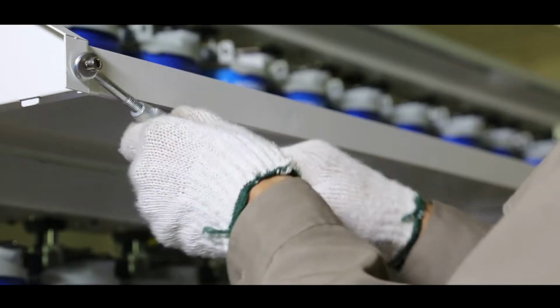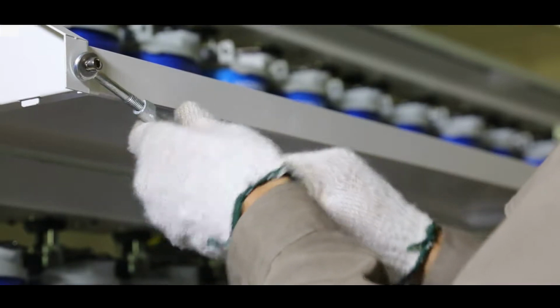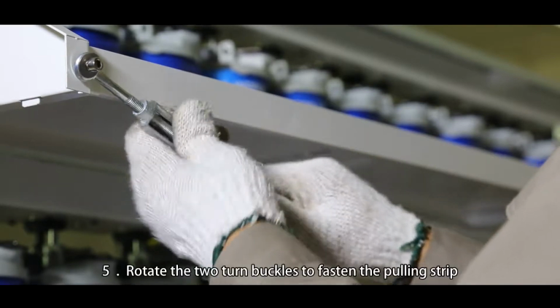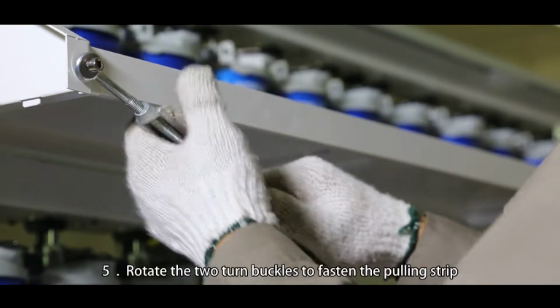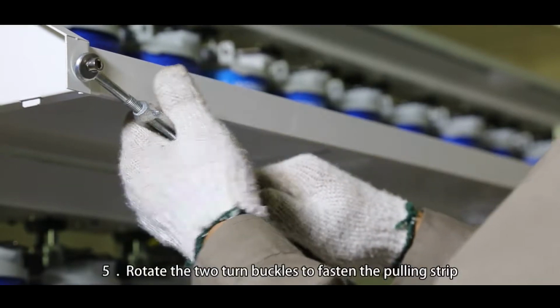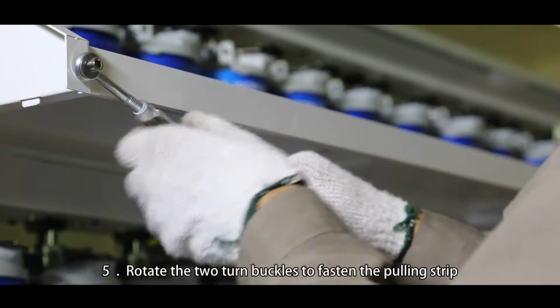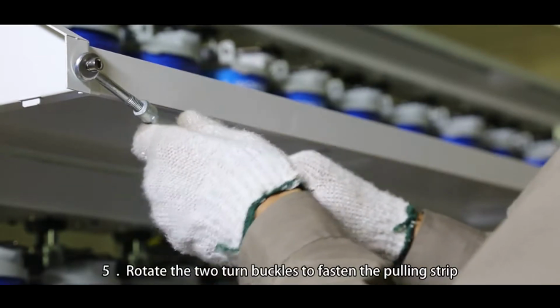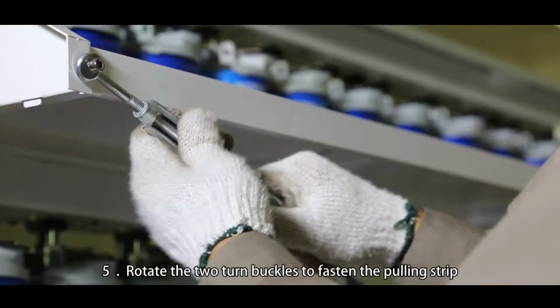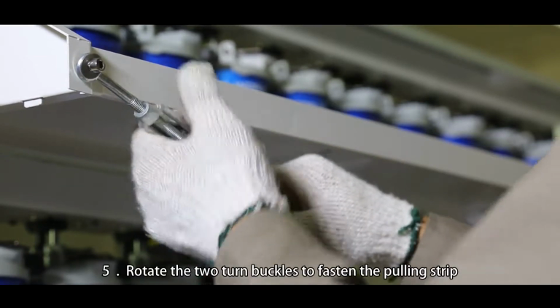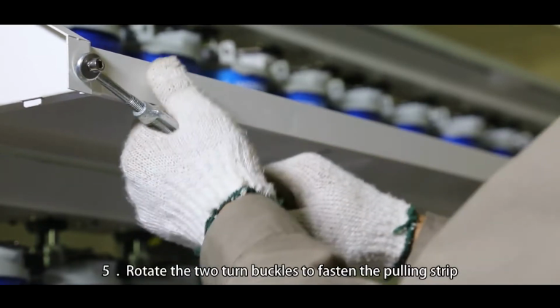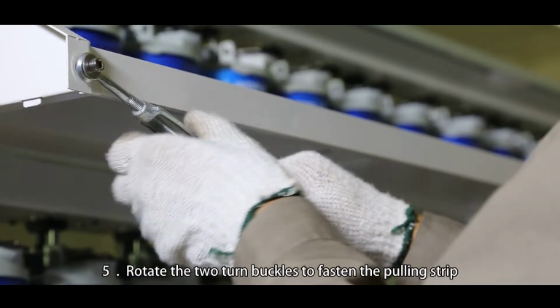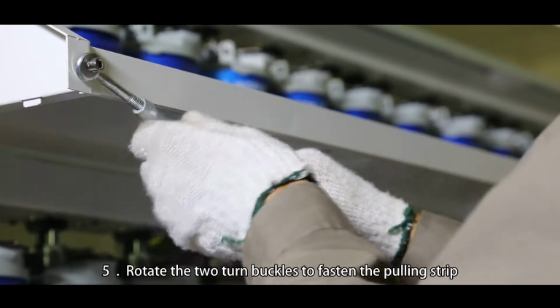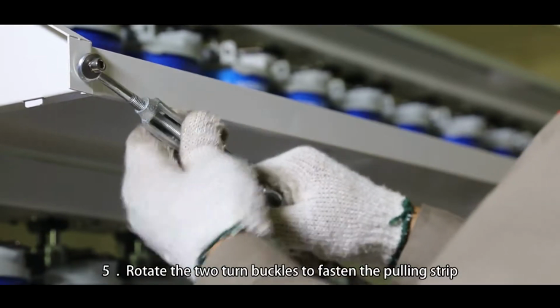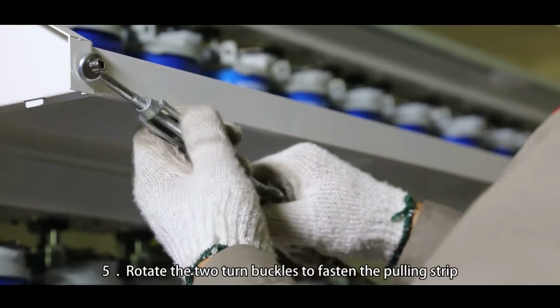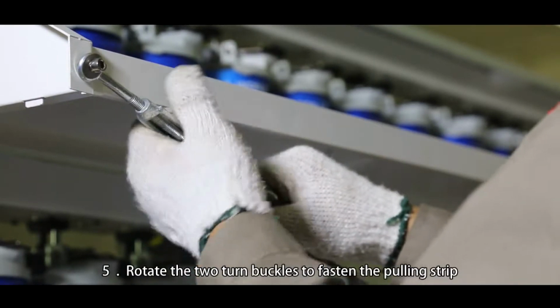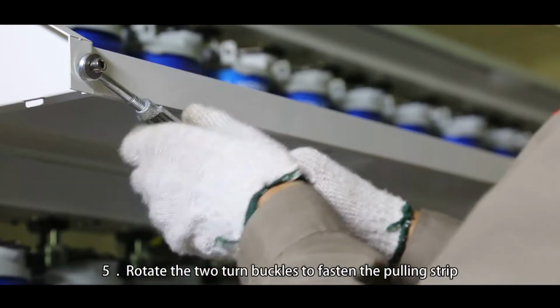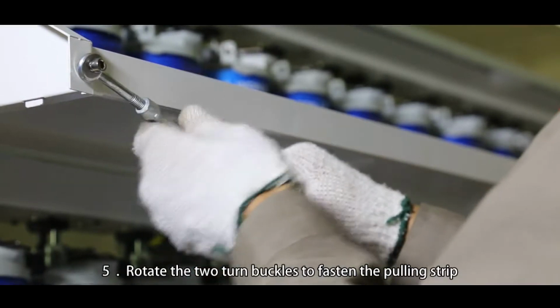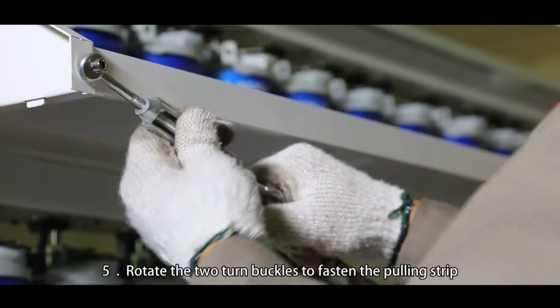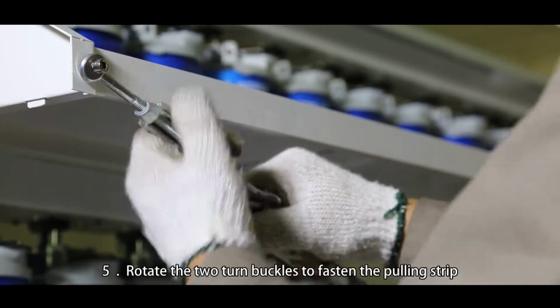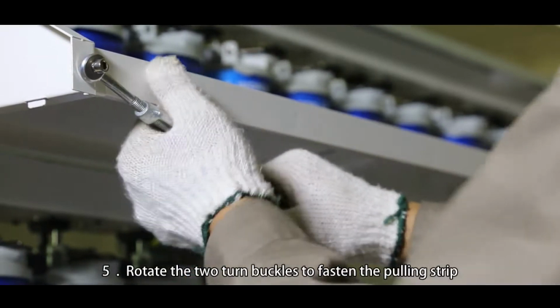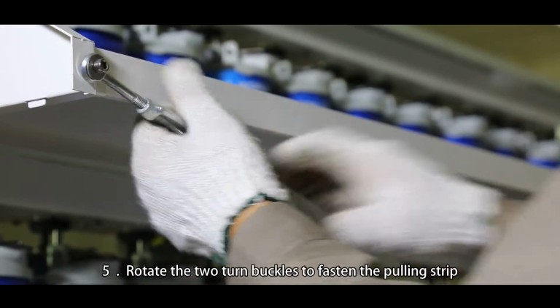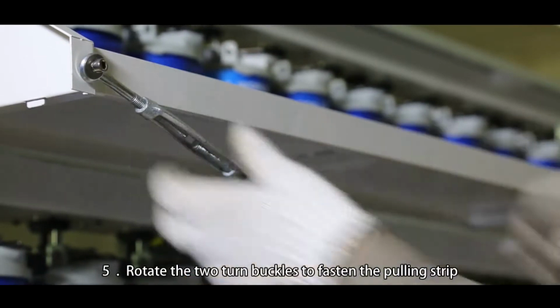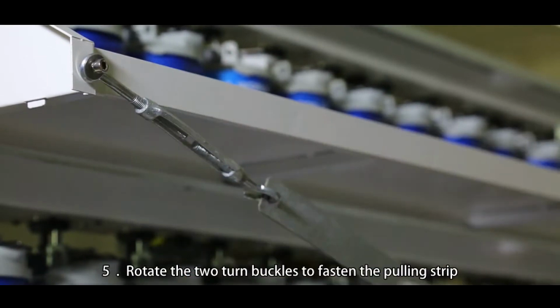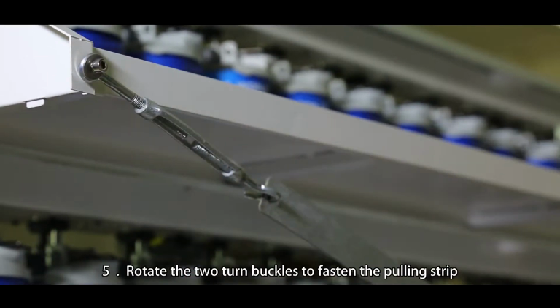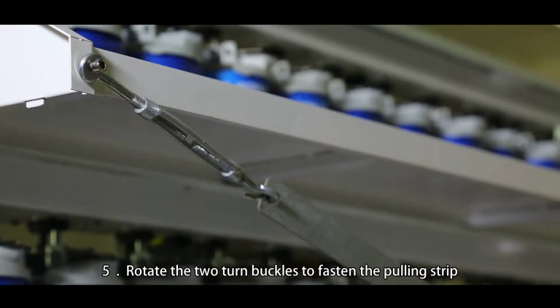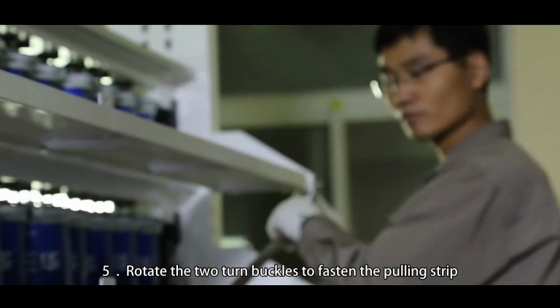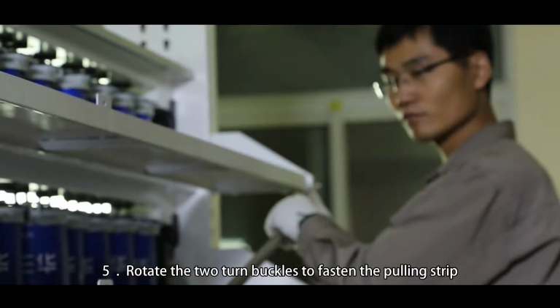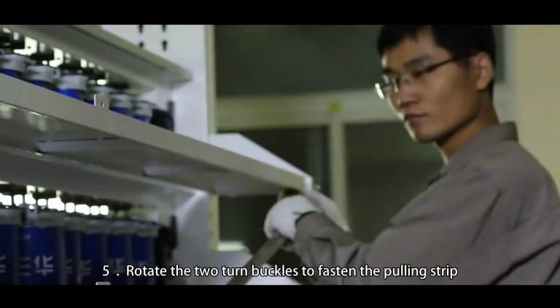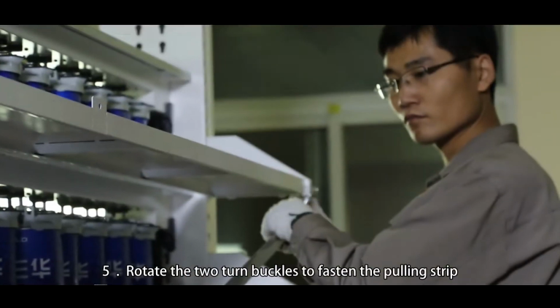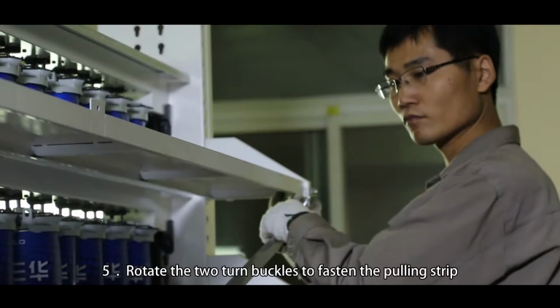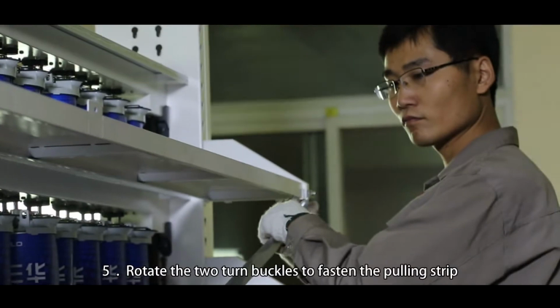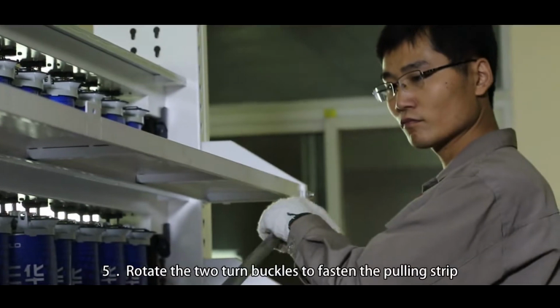Step 5: Rotate the two turn buckles to fasten the pulling strip.